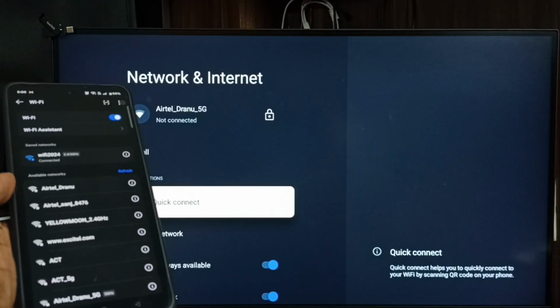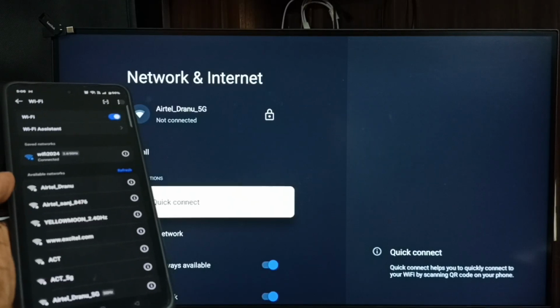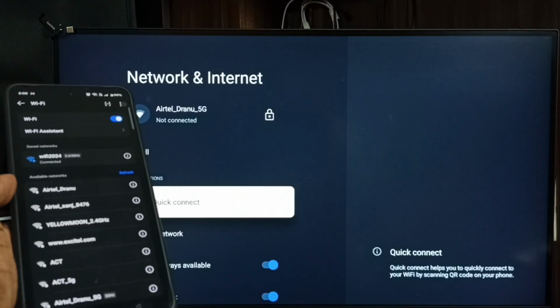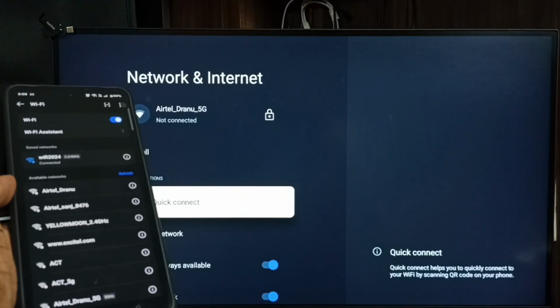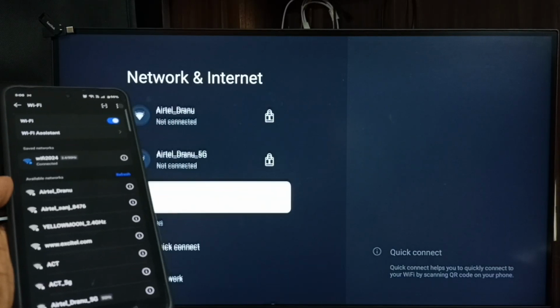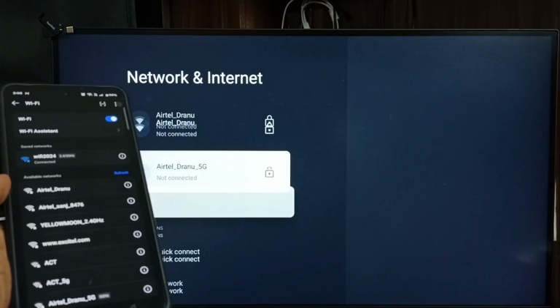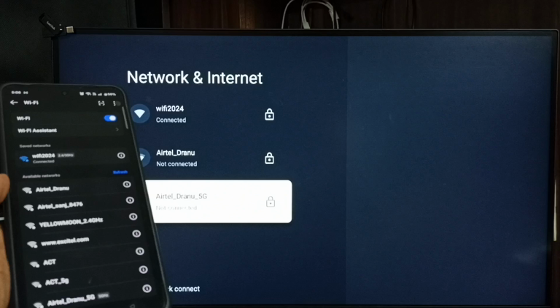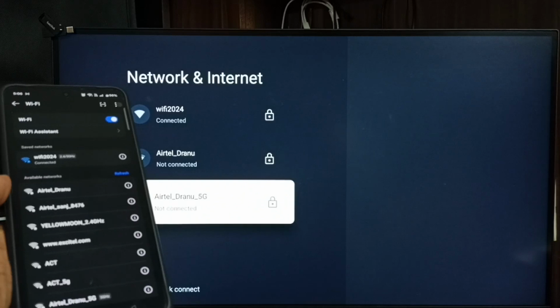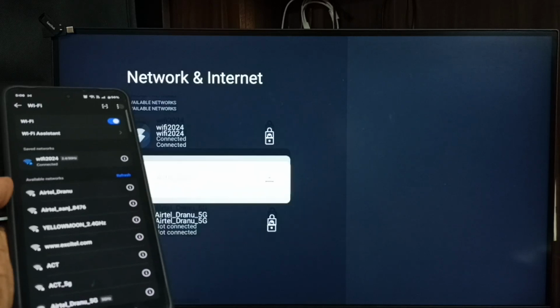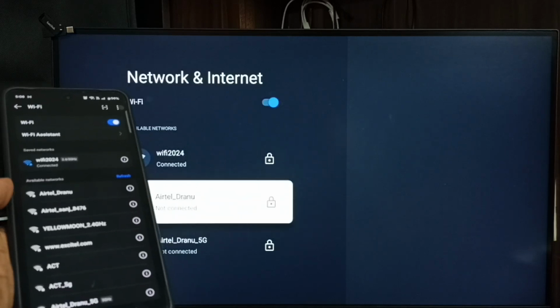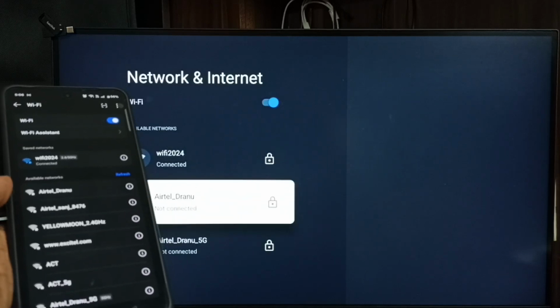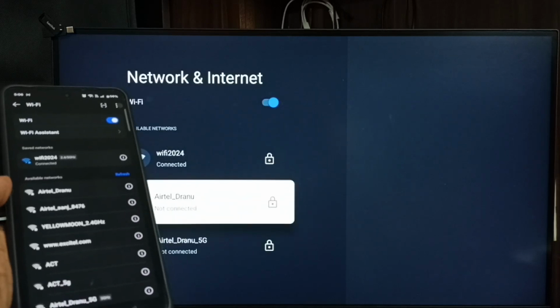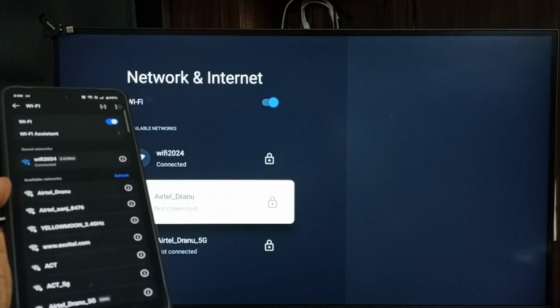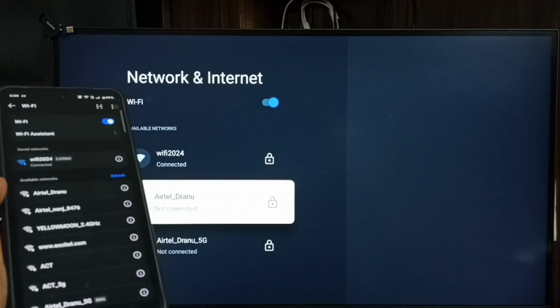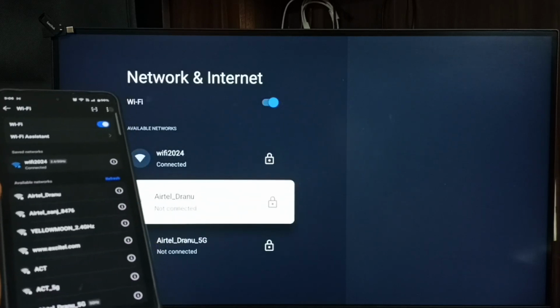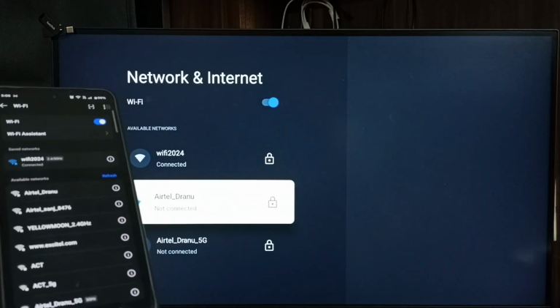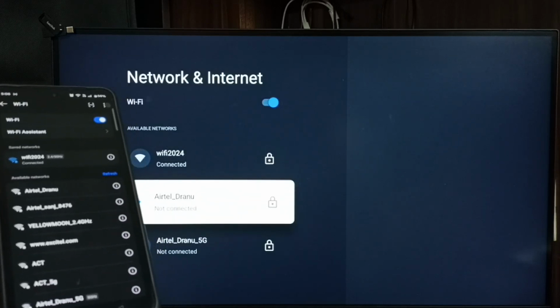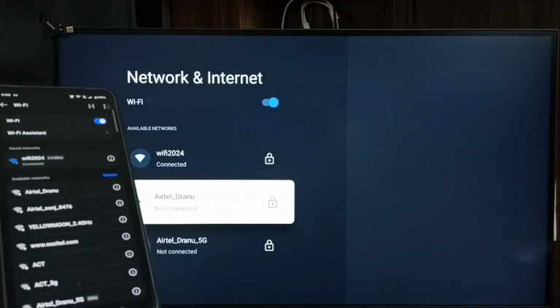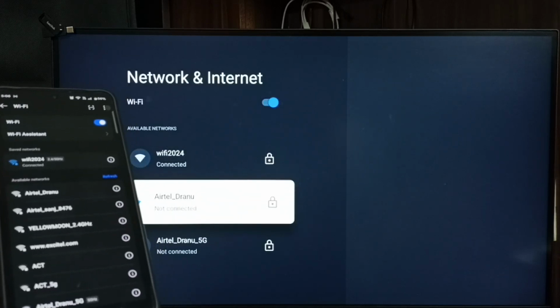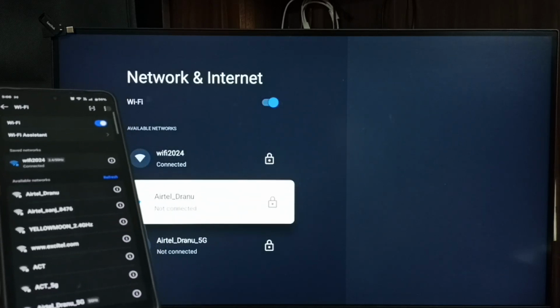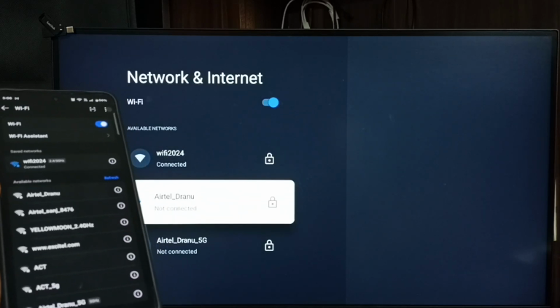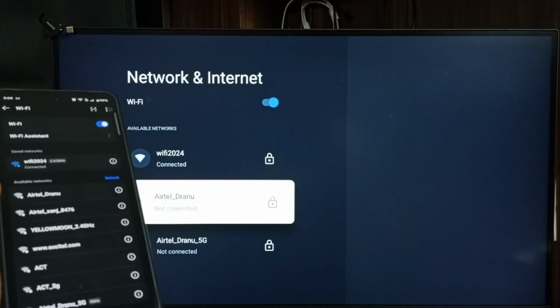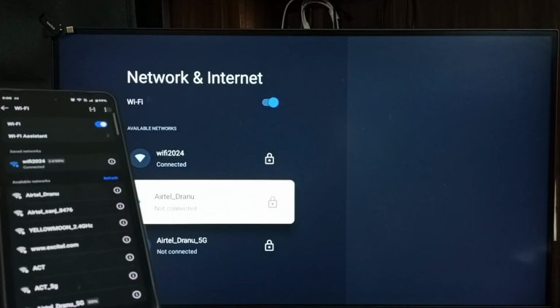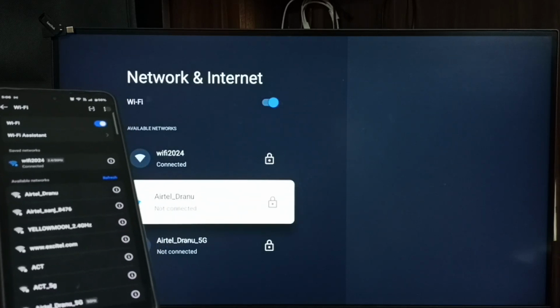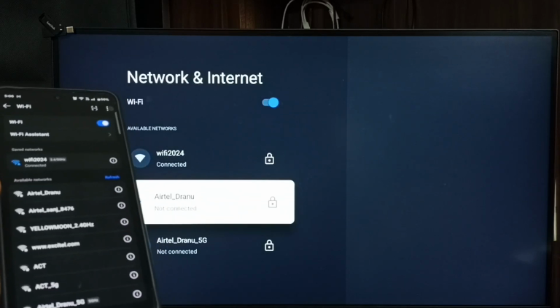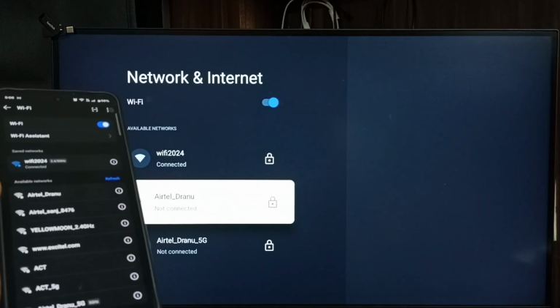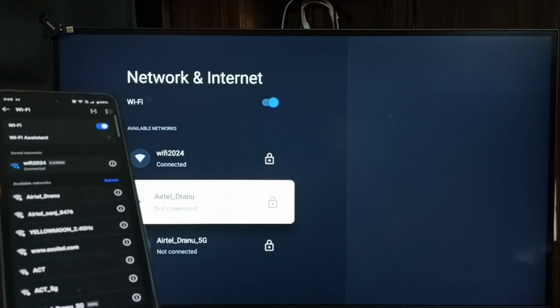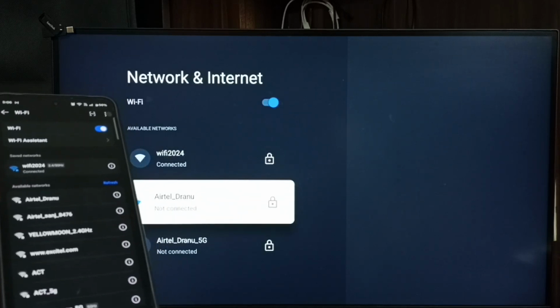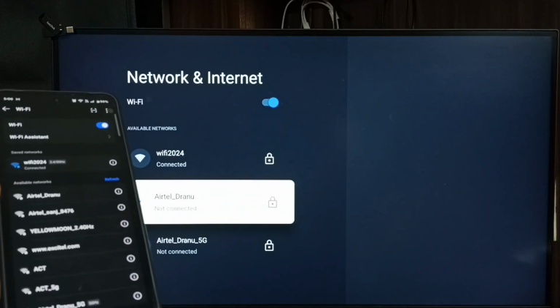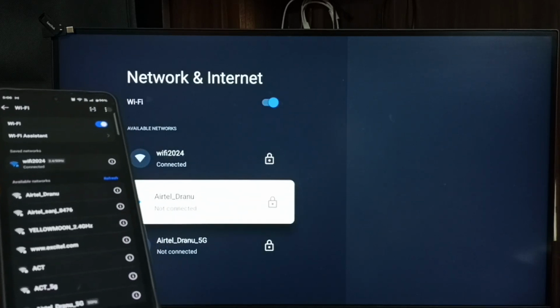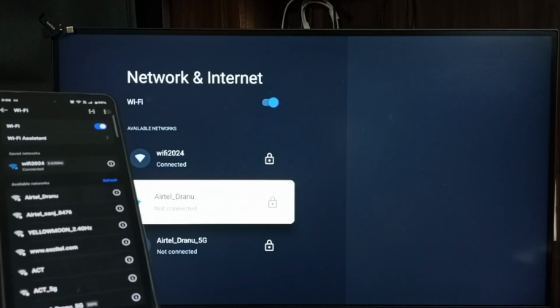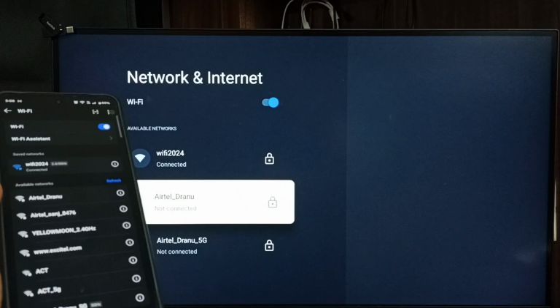Scrolling to the top, you can see this TV is also connected to the same Wi-Fi network, Wi-Fi 2024.